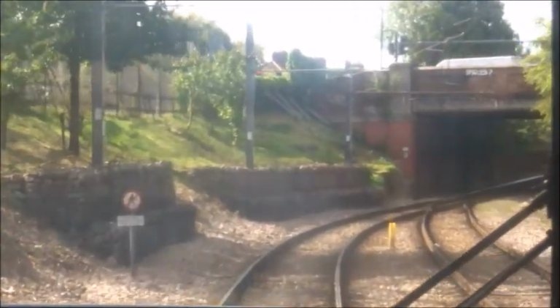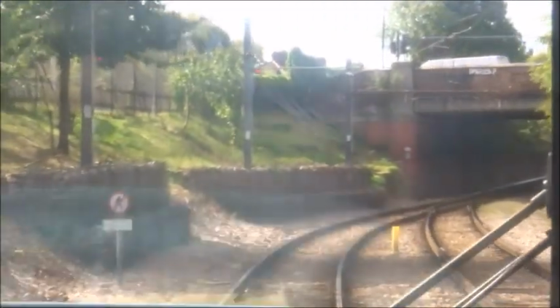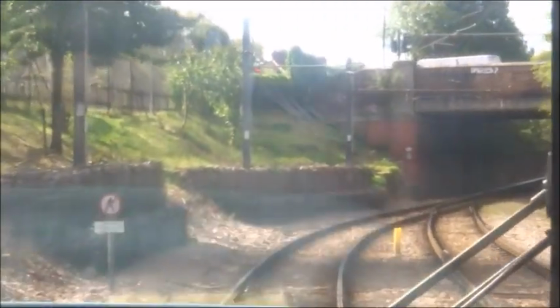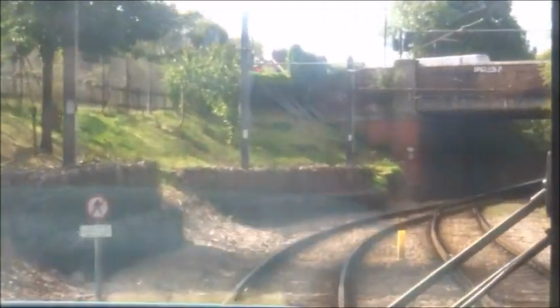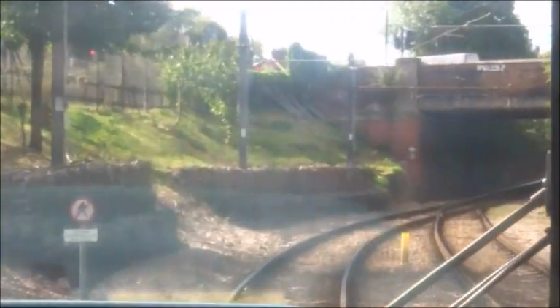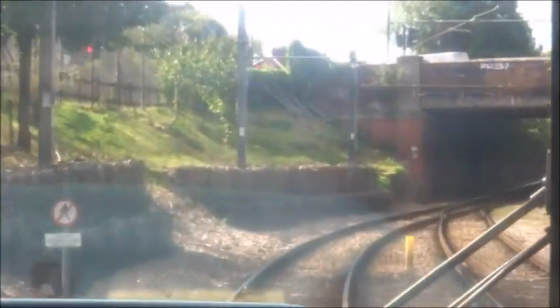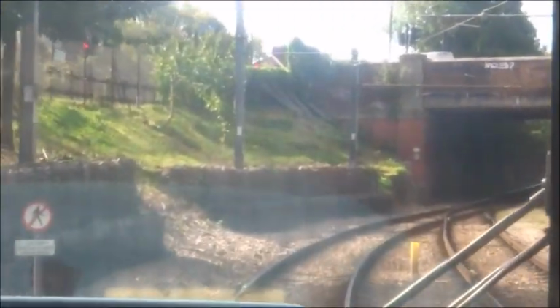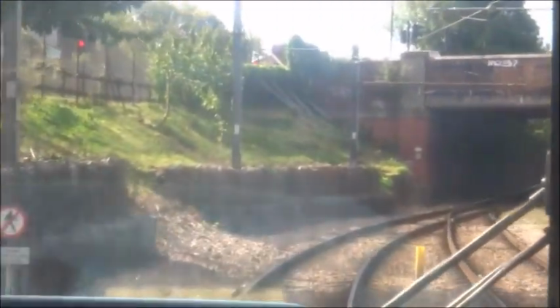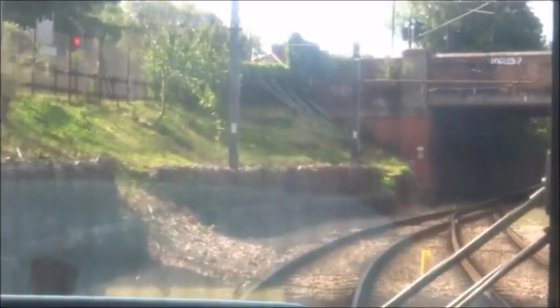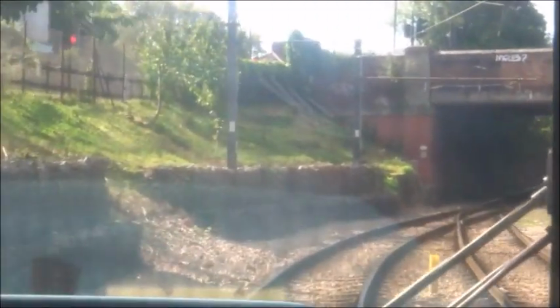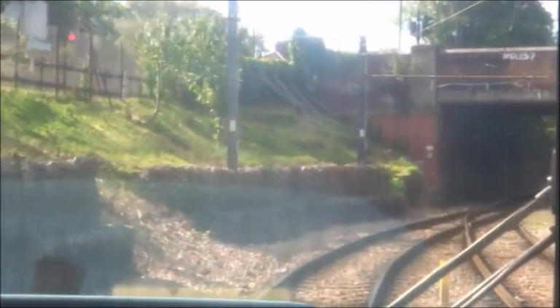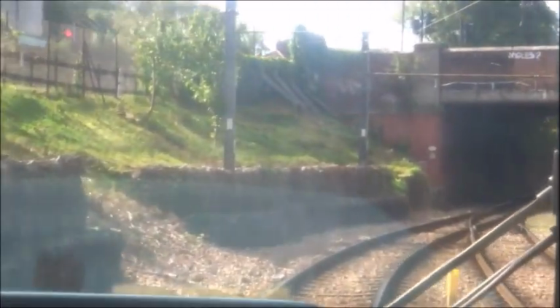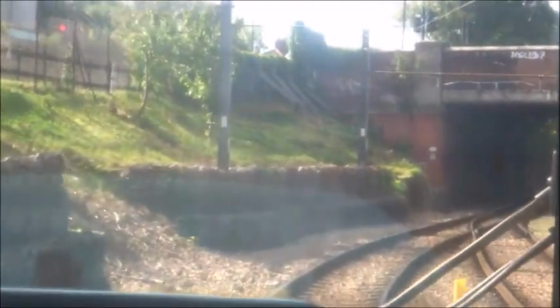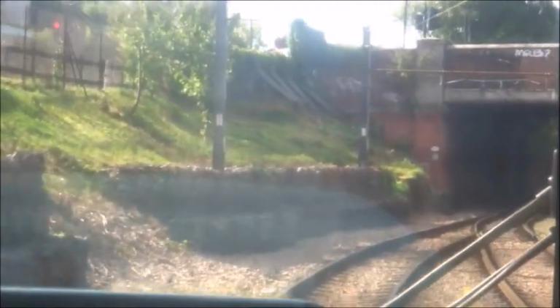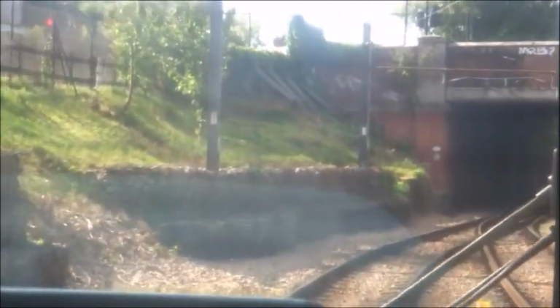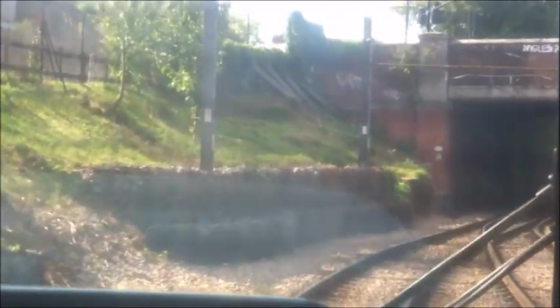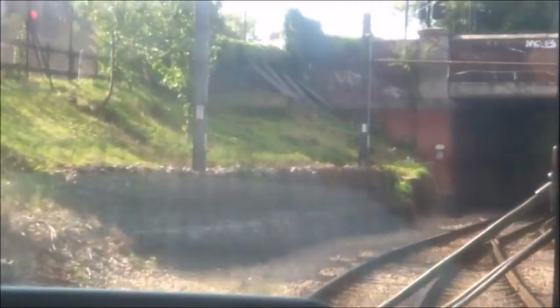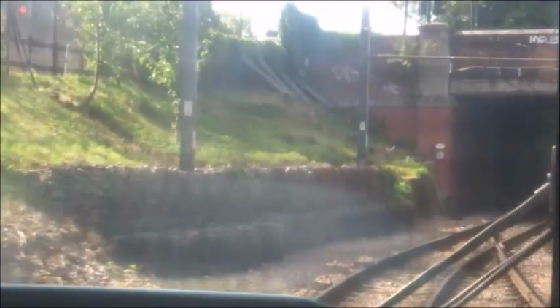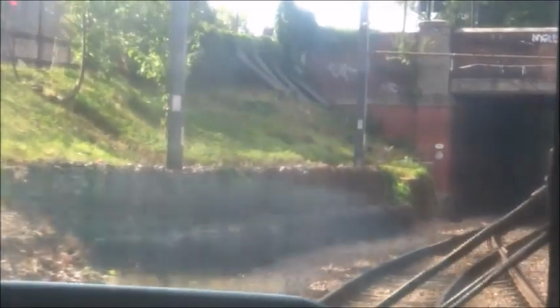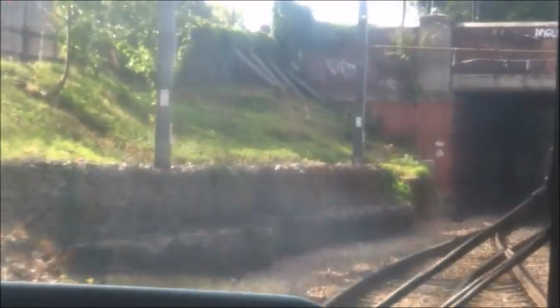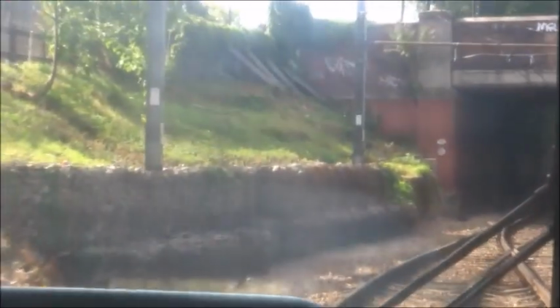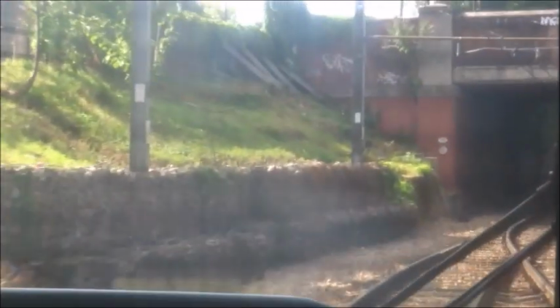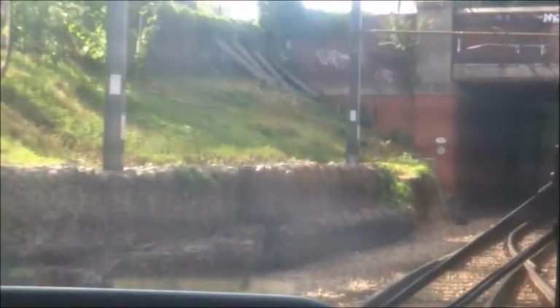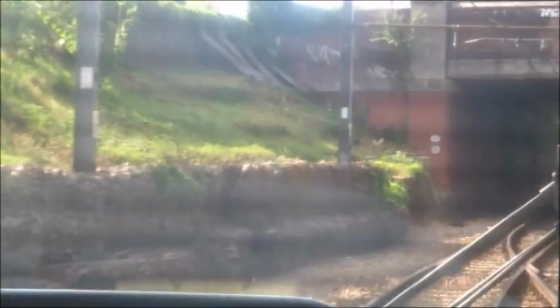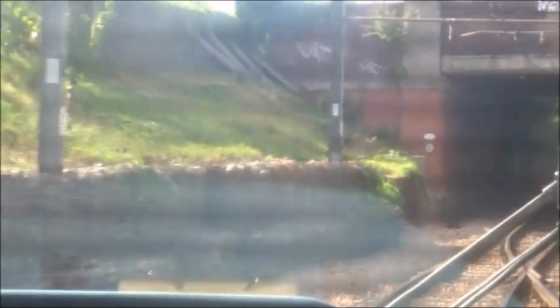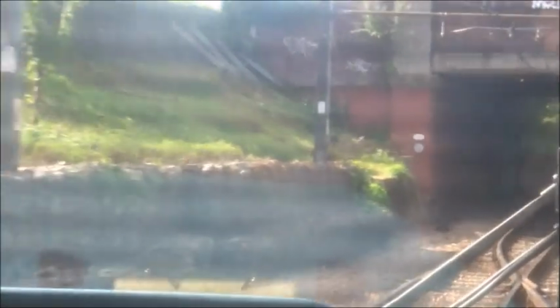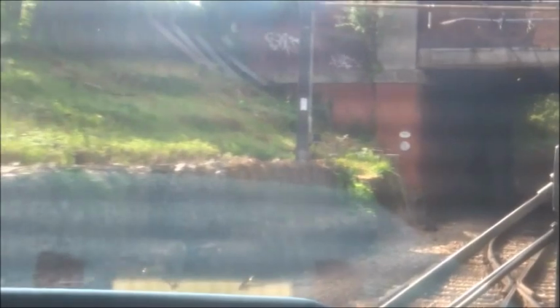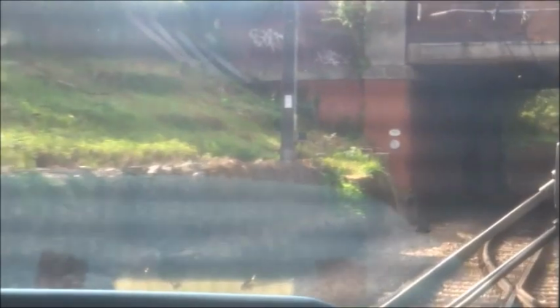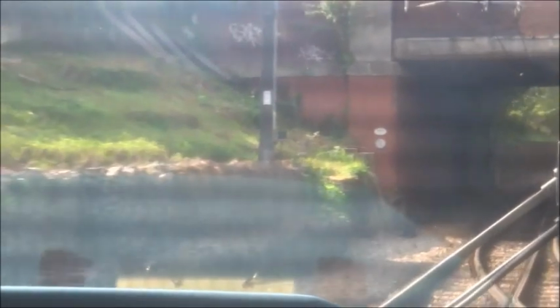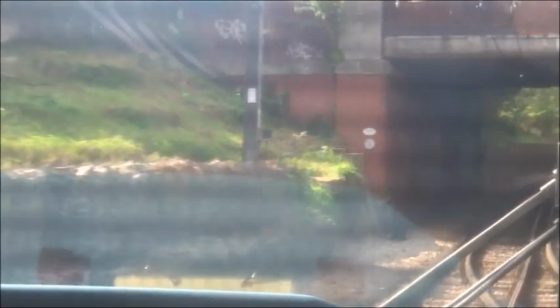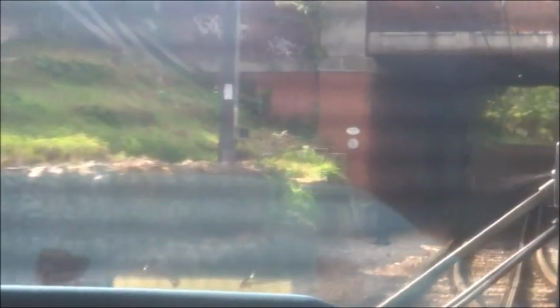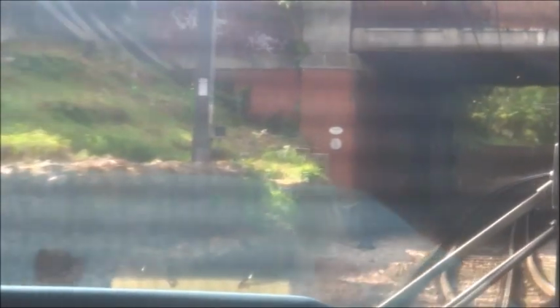Also of interest is this short section of interlaced track, just west of Mitcham.